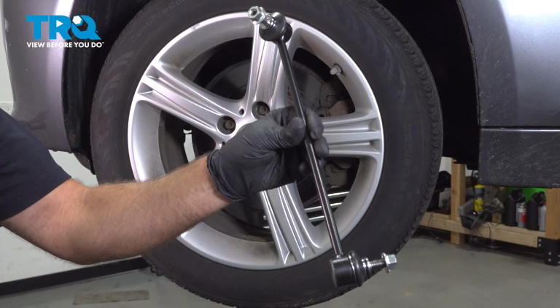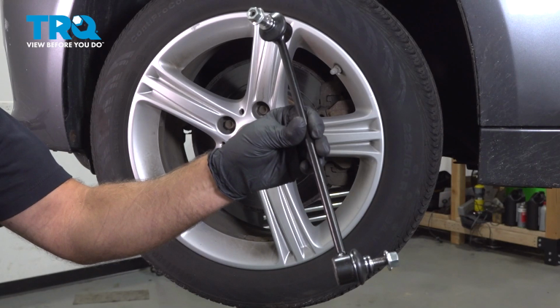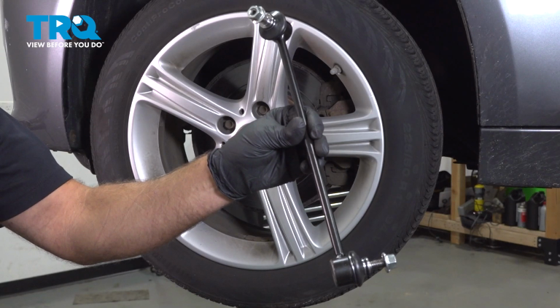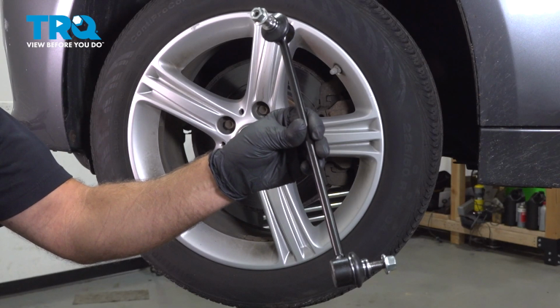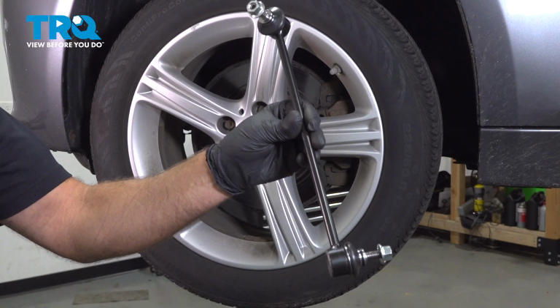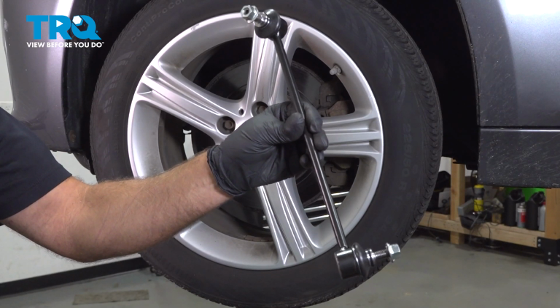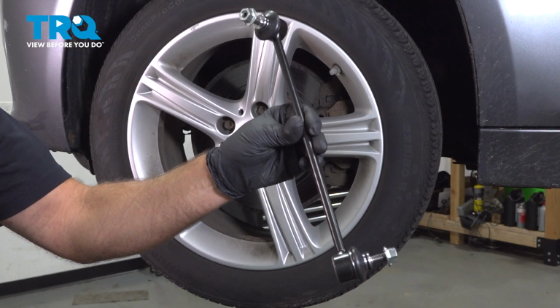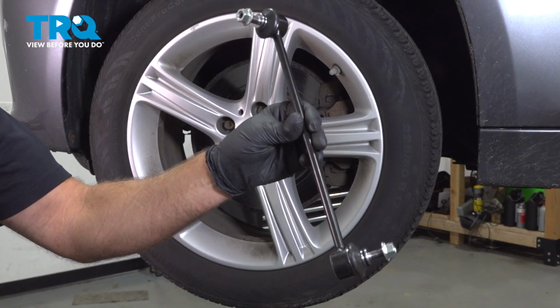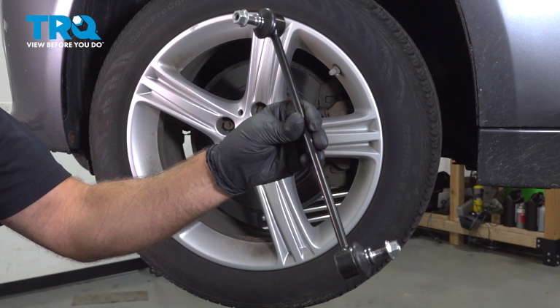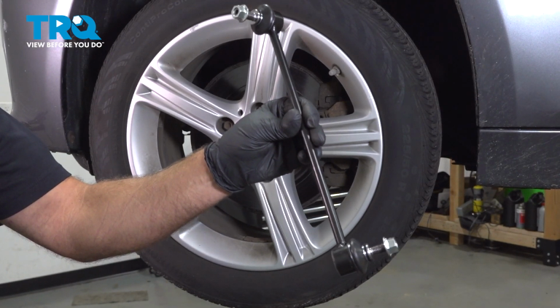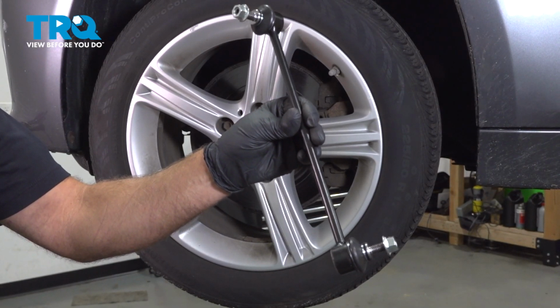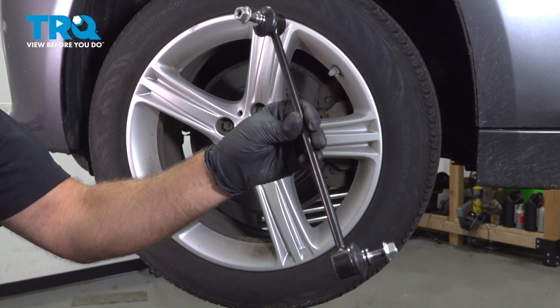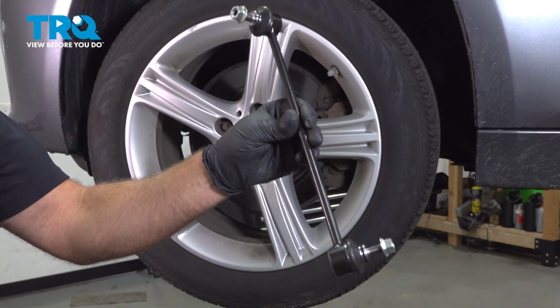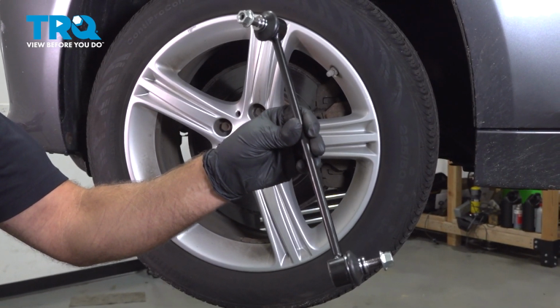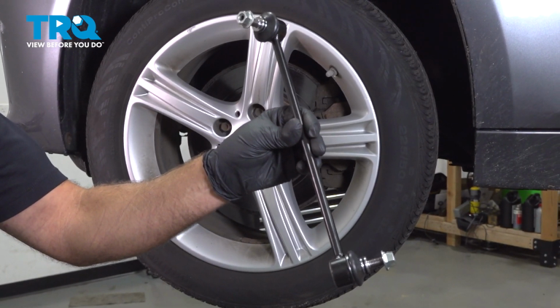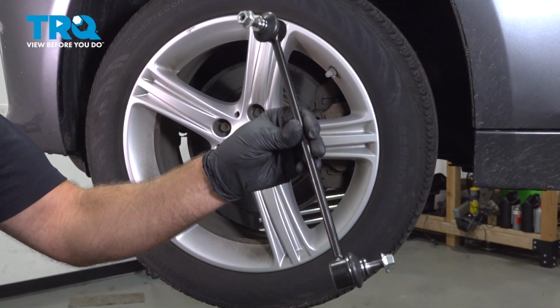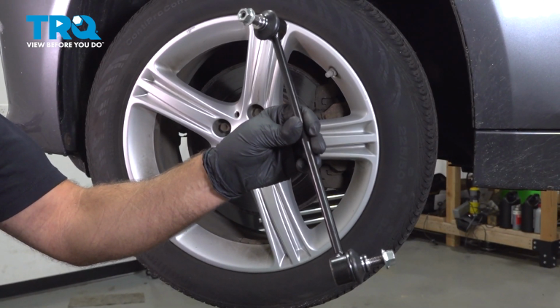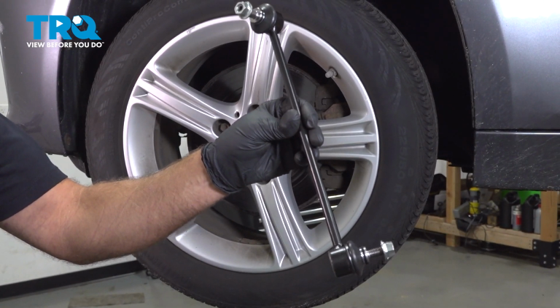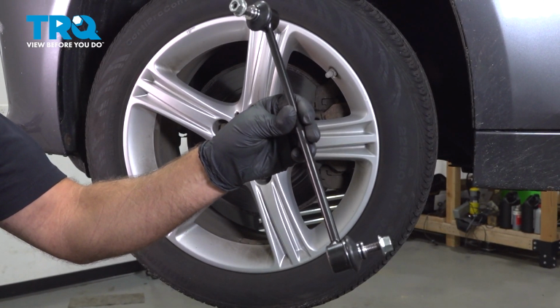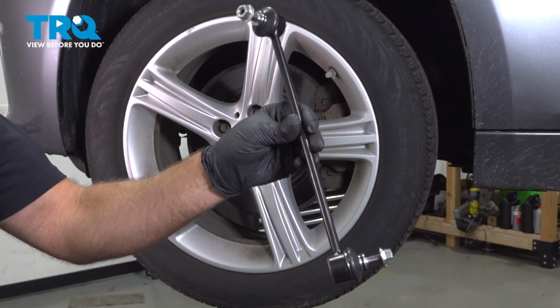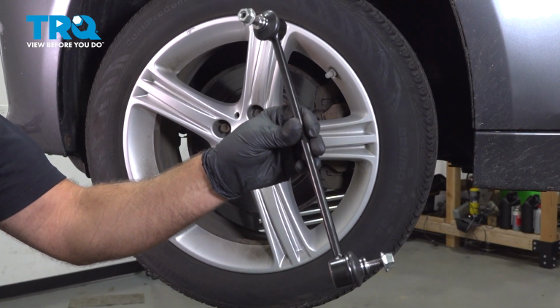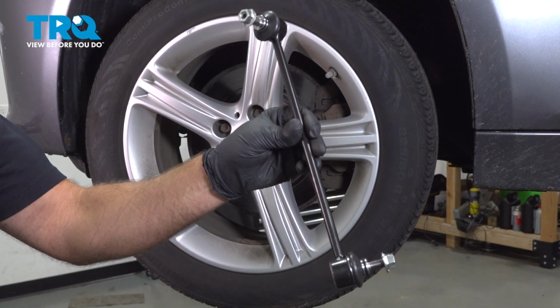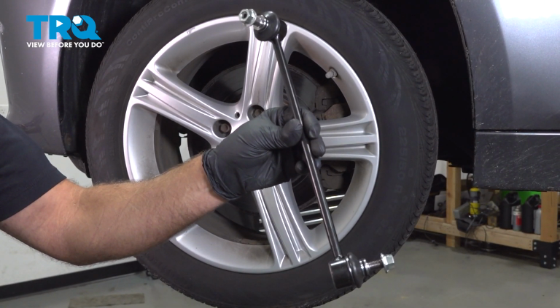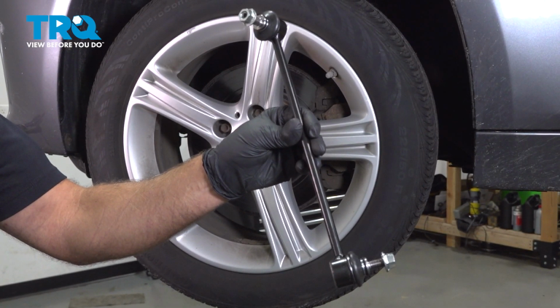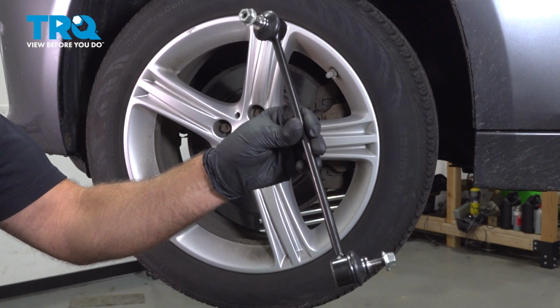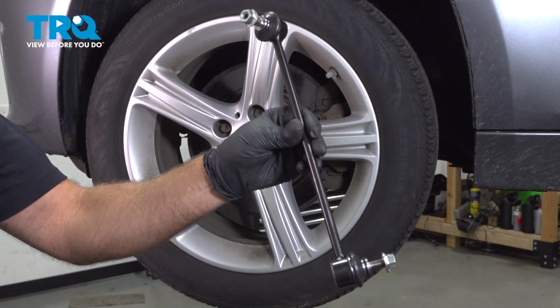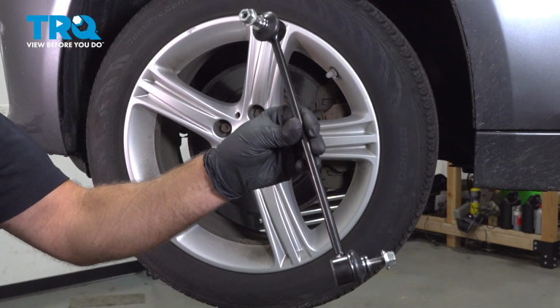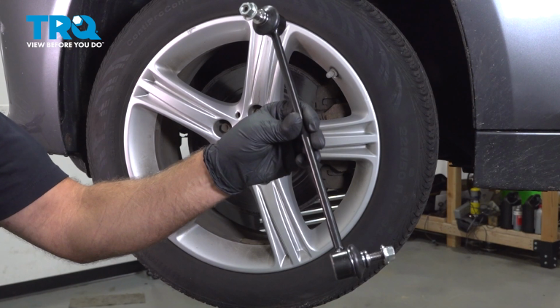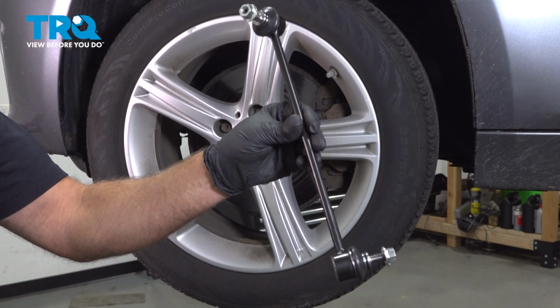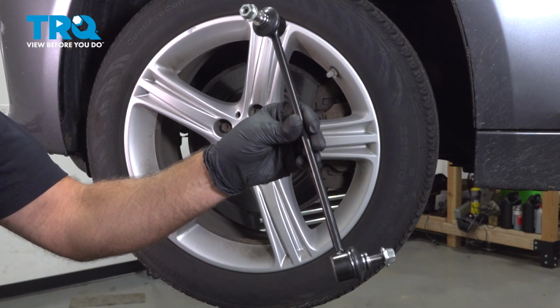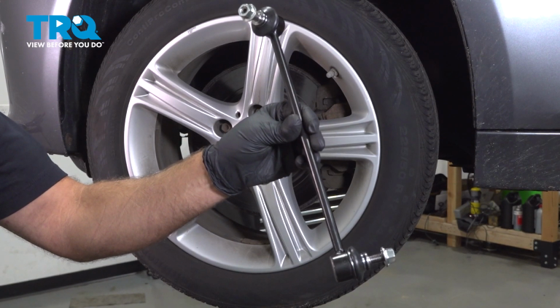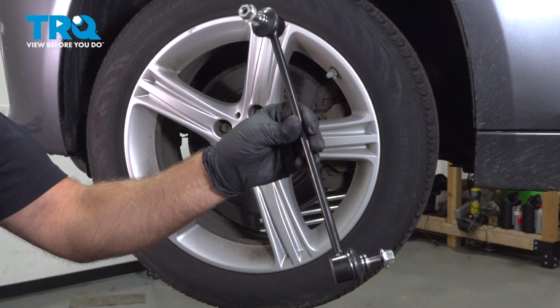In this video, I'm going to show you how to replace the front sway bar links on this 3 Series BMW. Let's get into it.